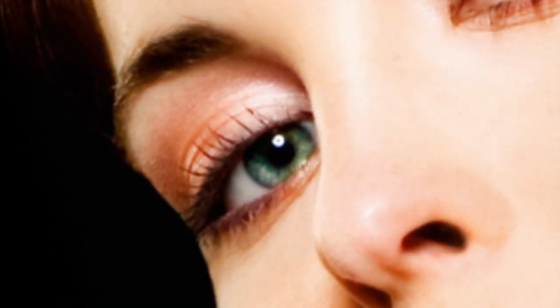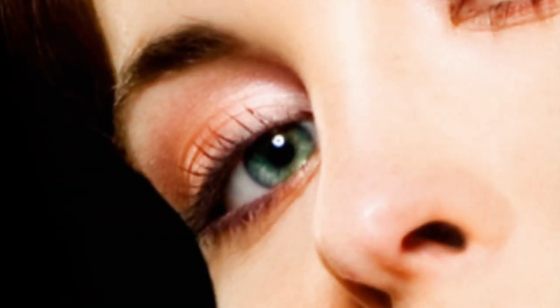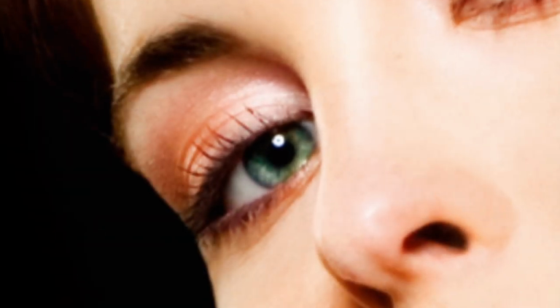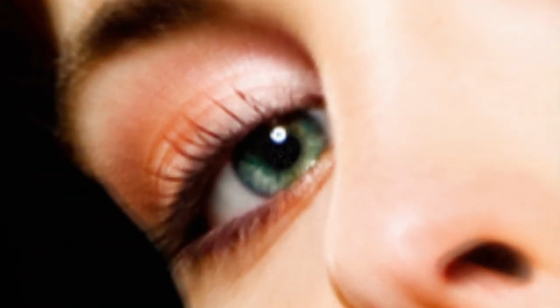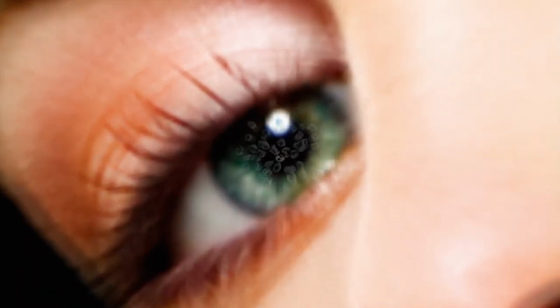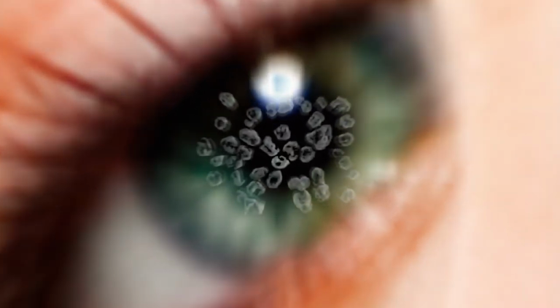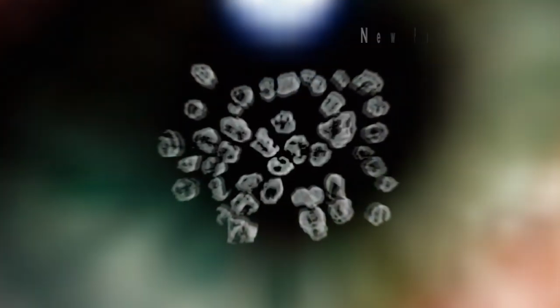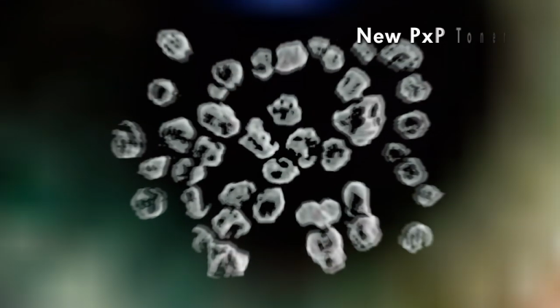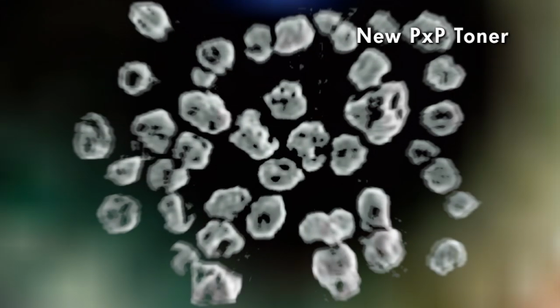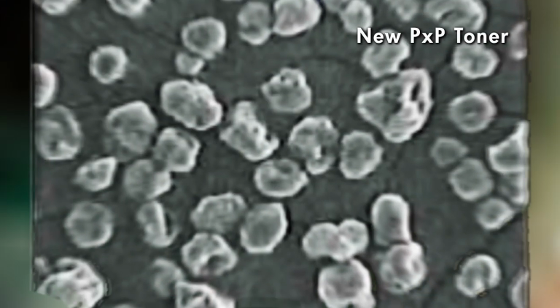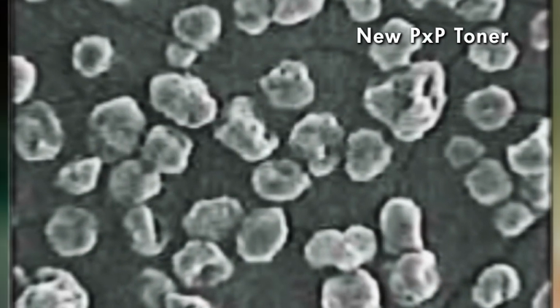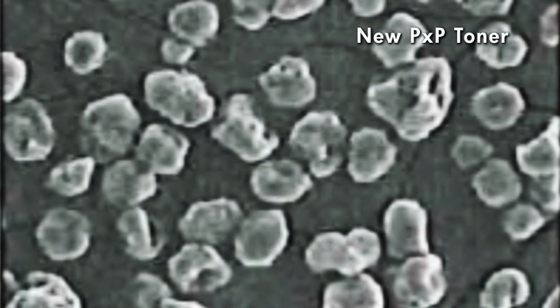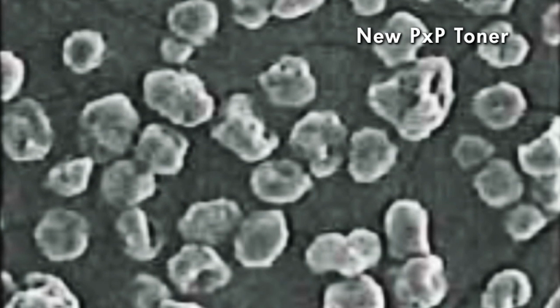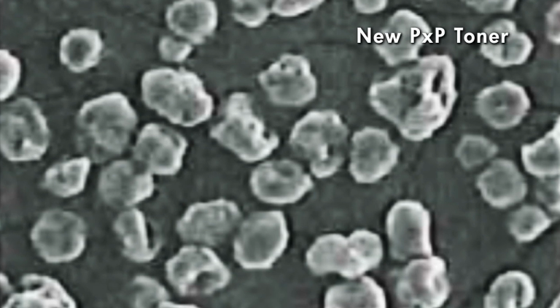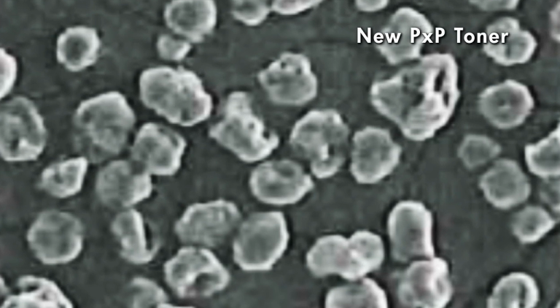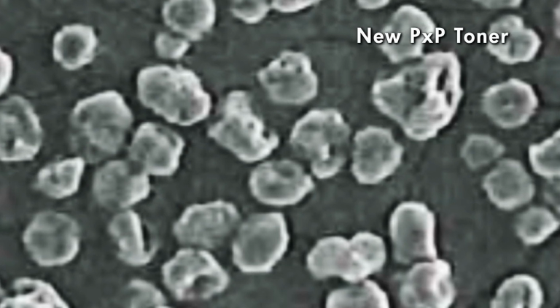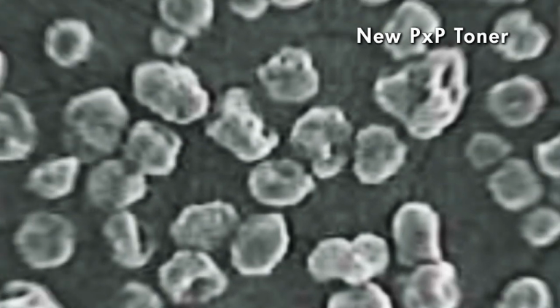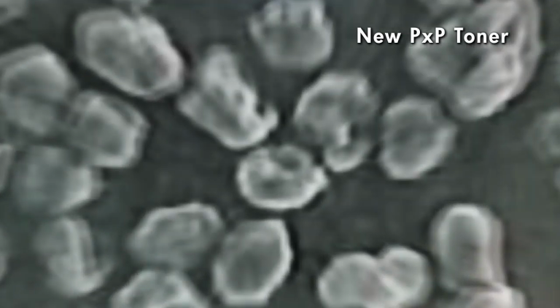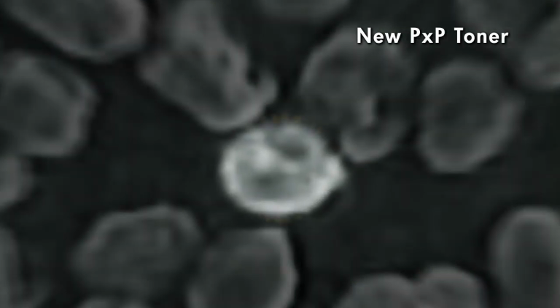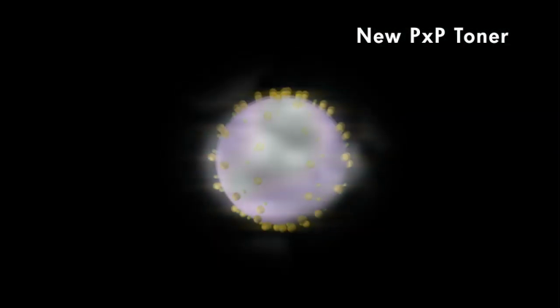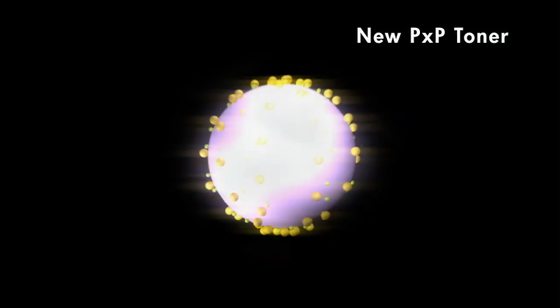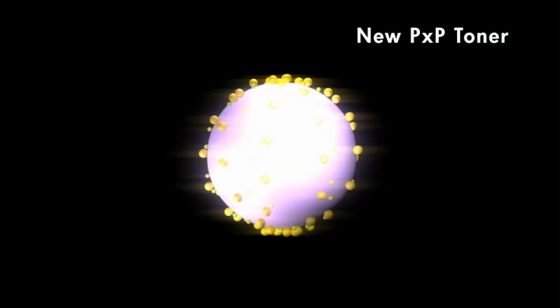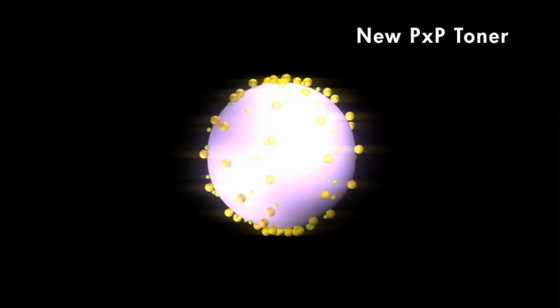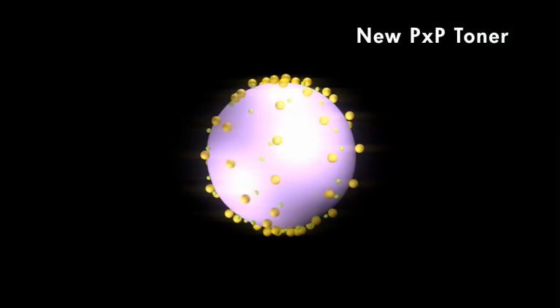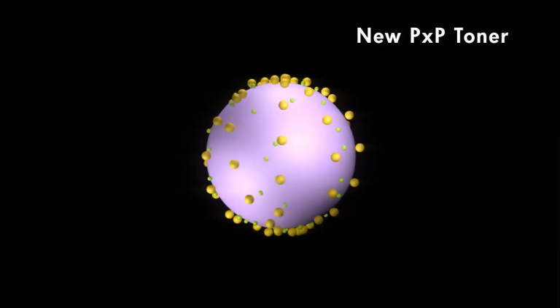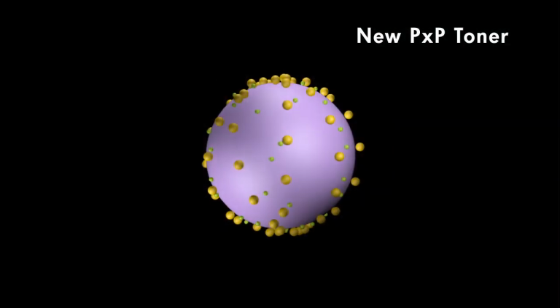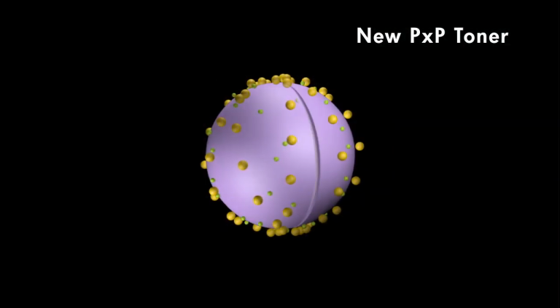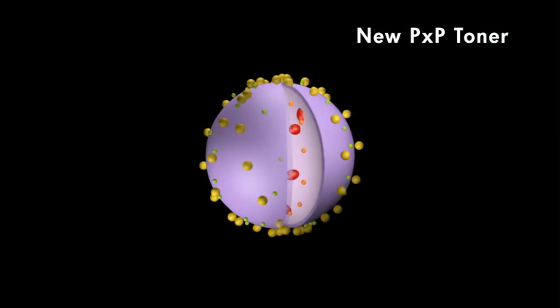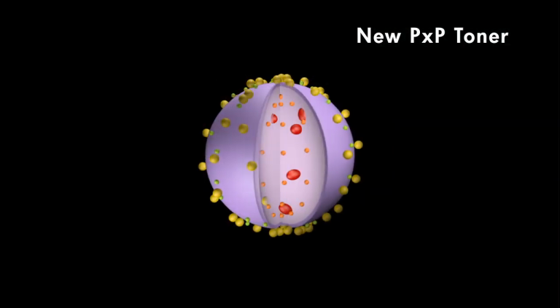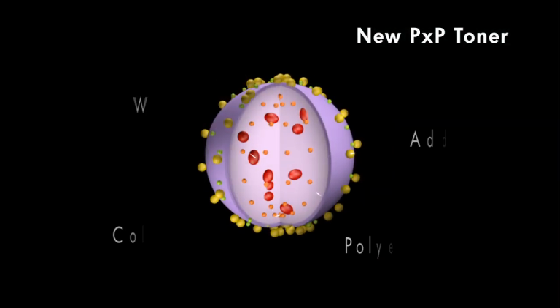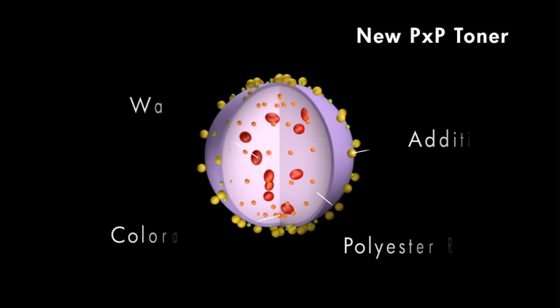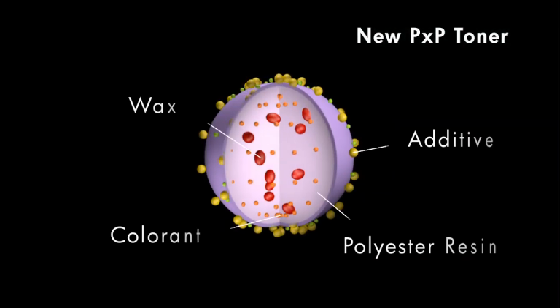Newly developed oilless fusing with finer toner particles that can be spread more evenly for a smooth and detailed image.